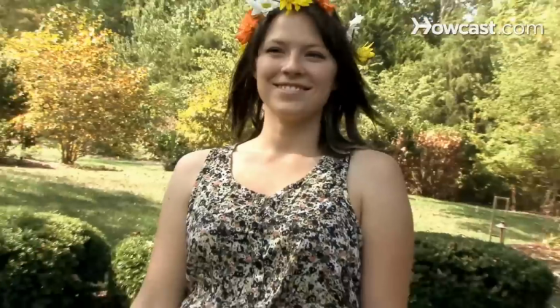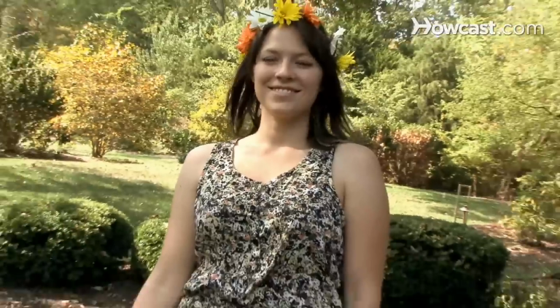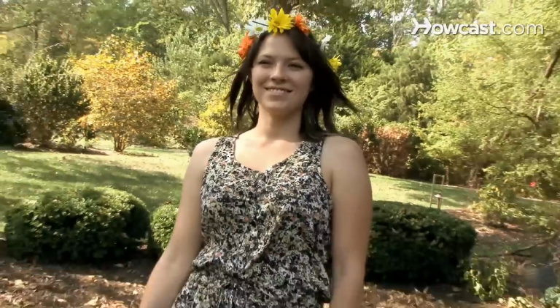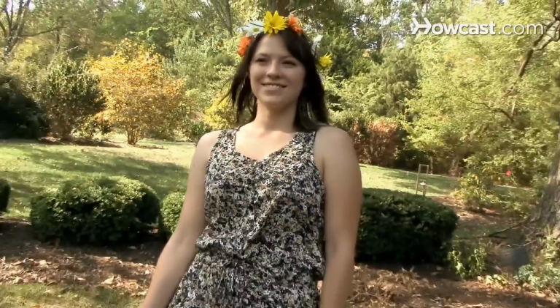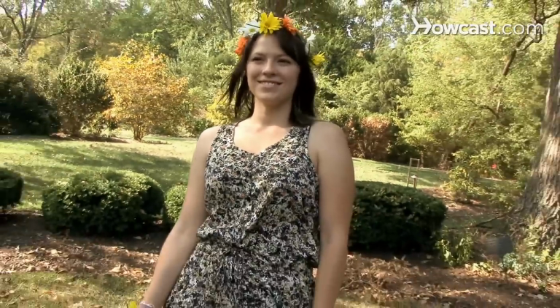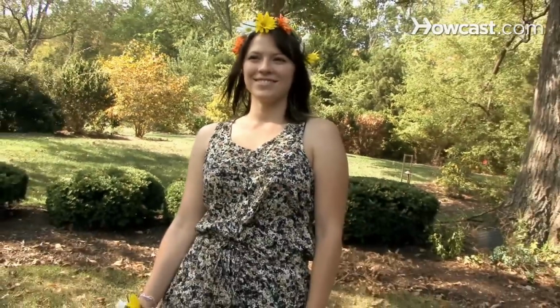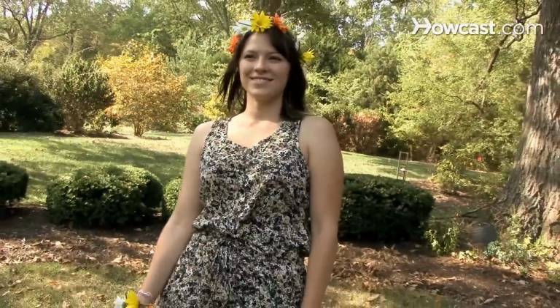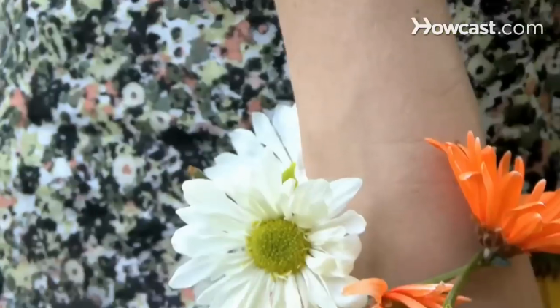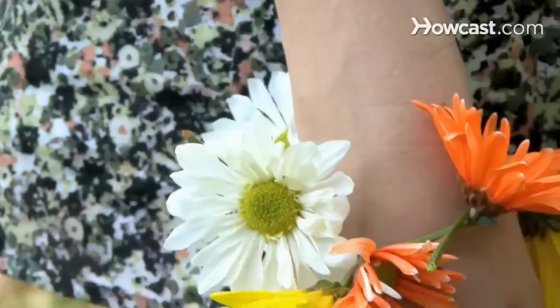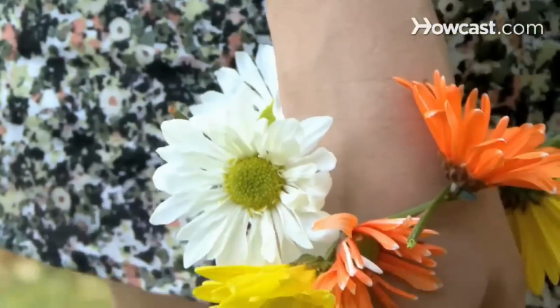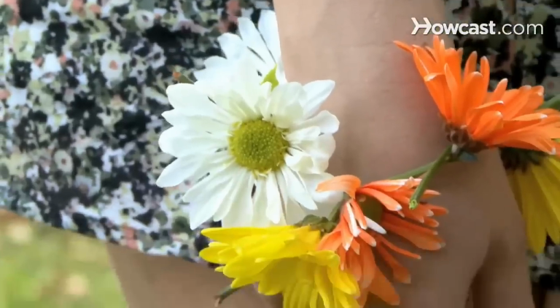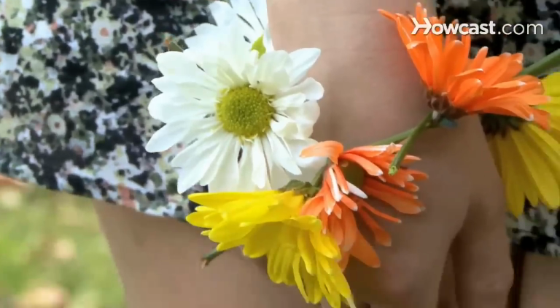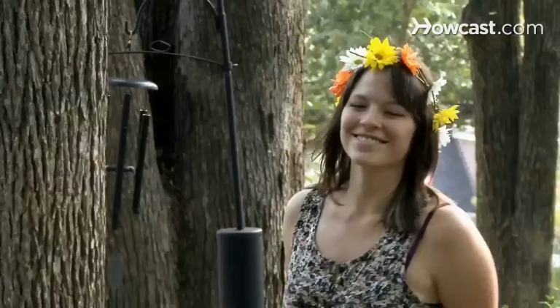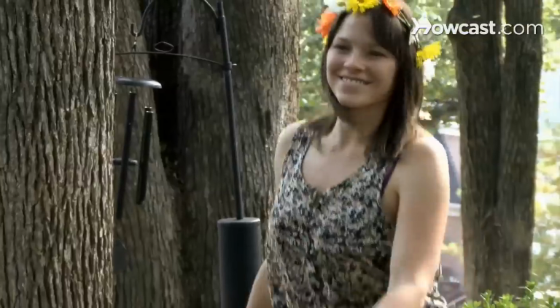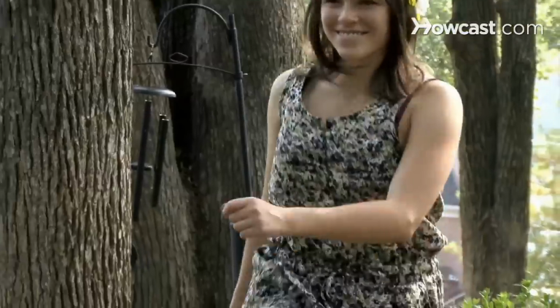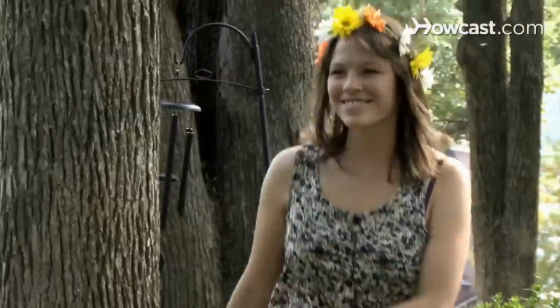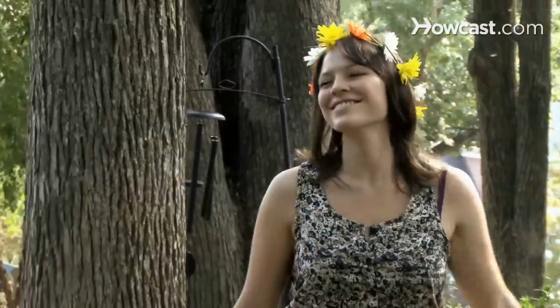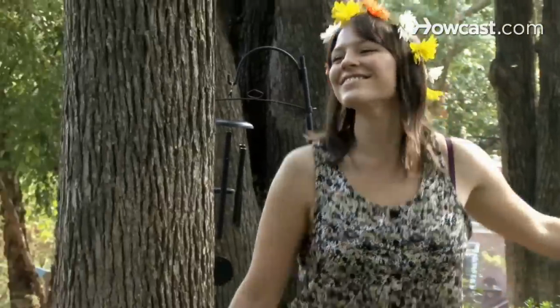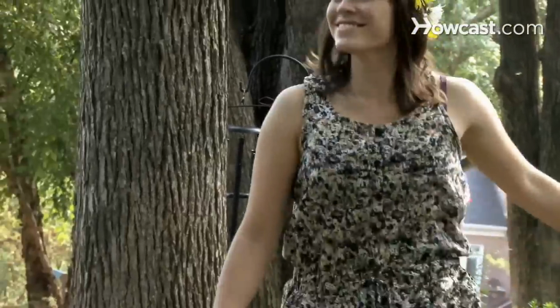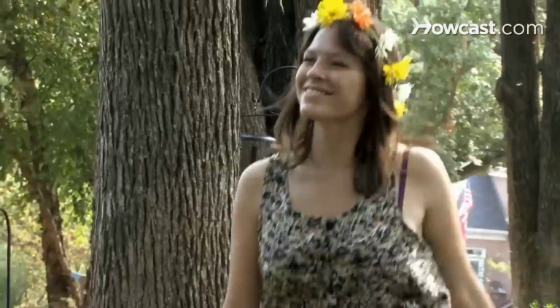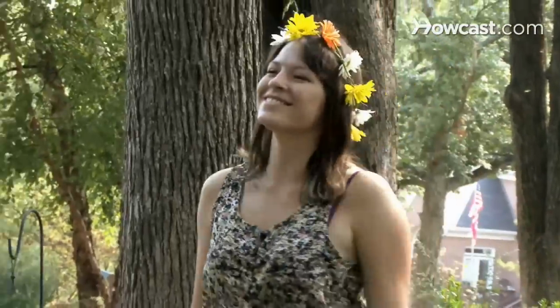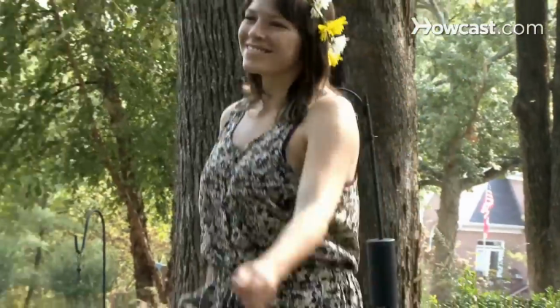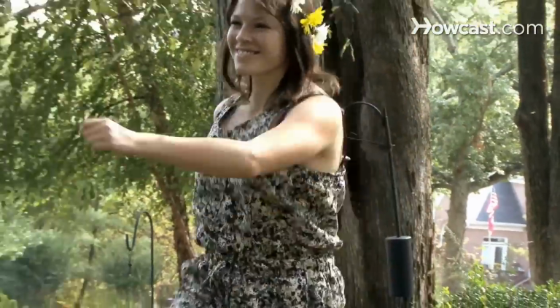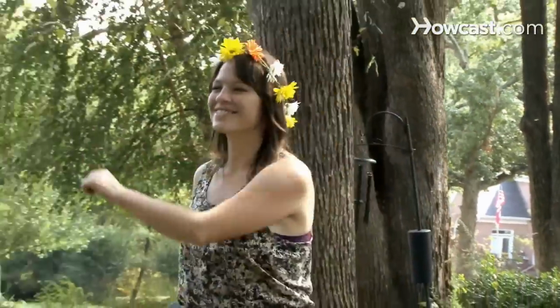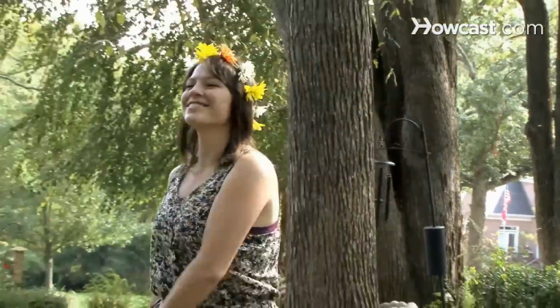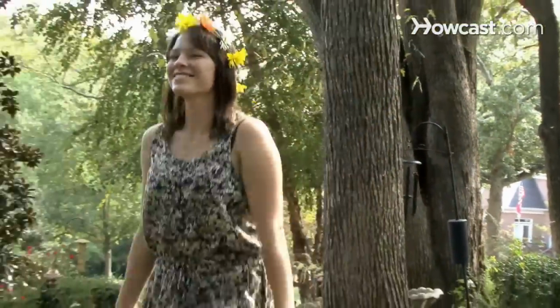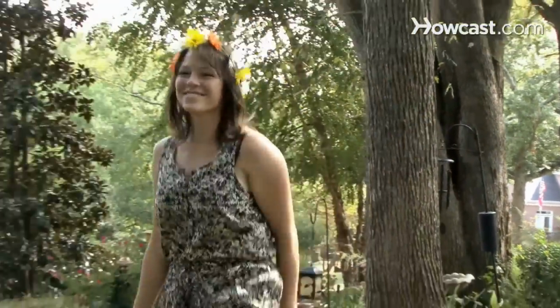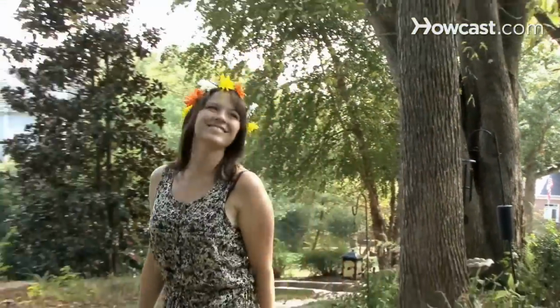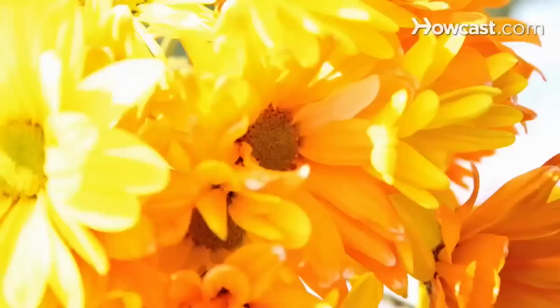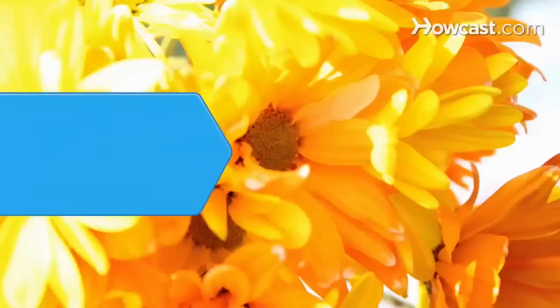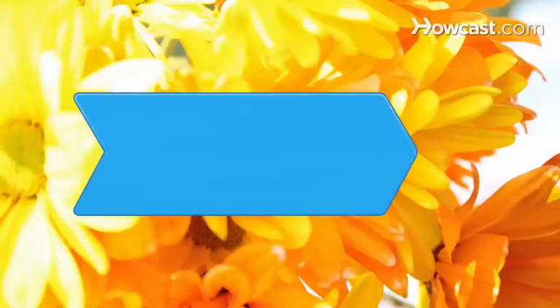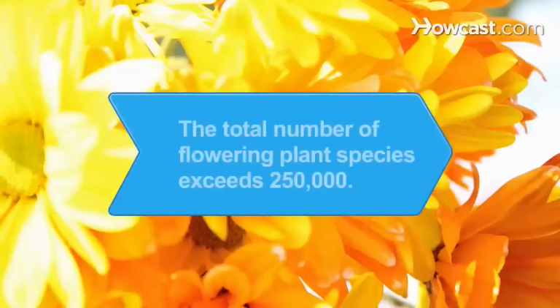Now make crowns and jewelry for all of your friends and look beautiful in your new, all-natural accessories. Did you know the total number of known flowering plant species exceeds 250,000.